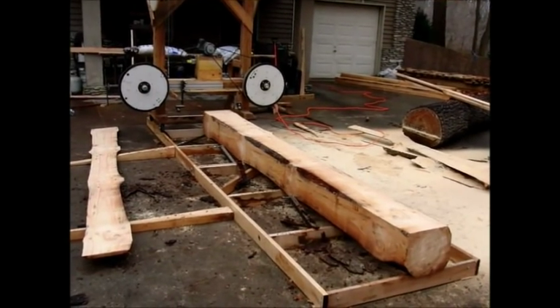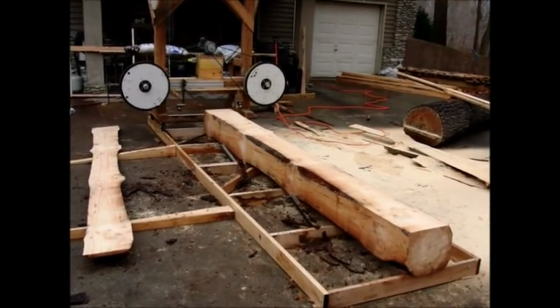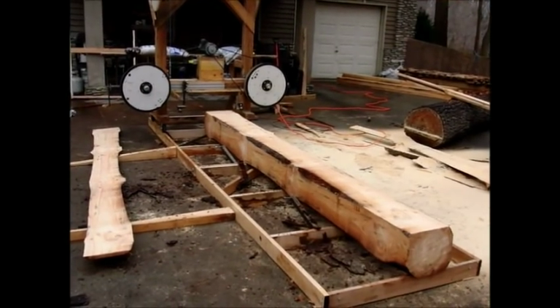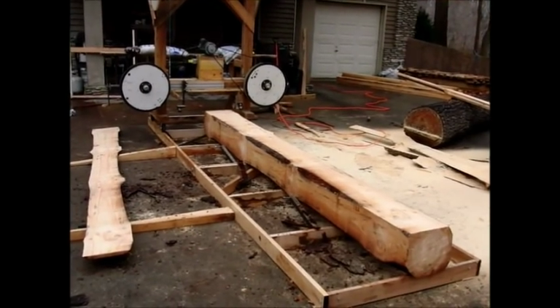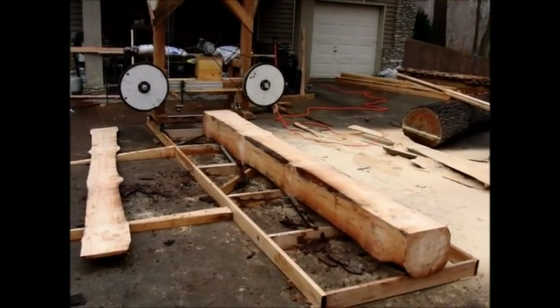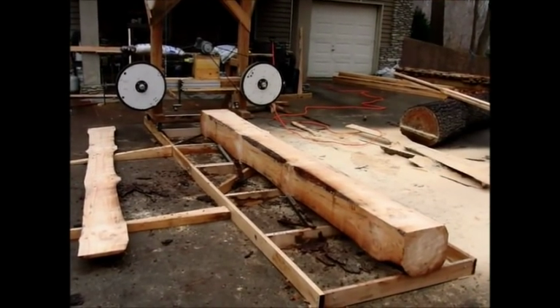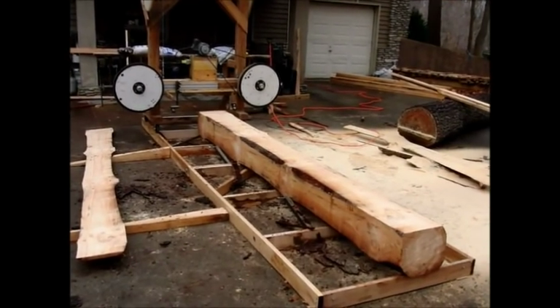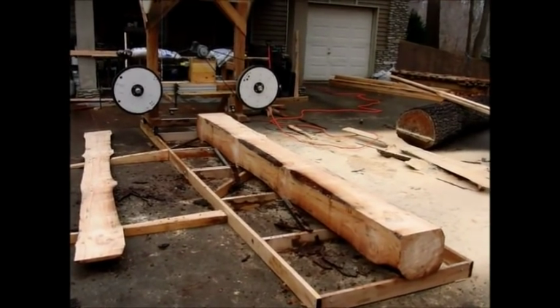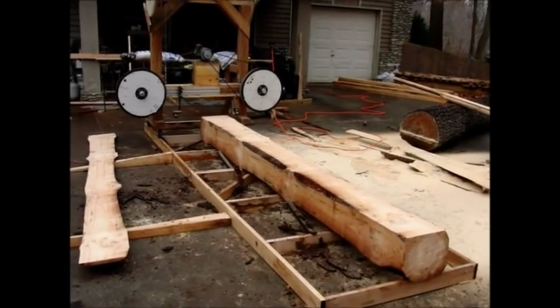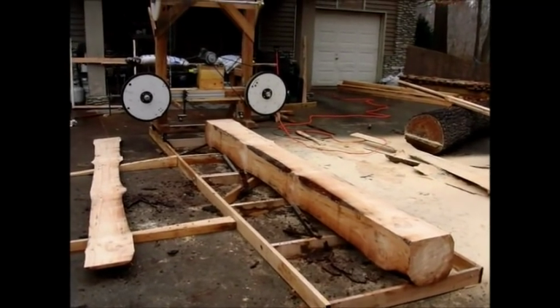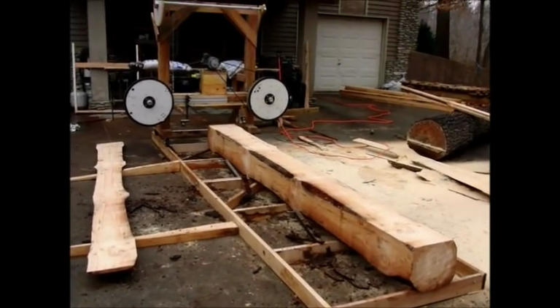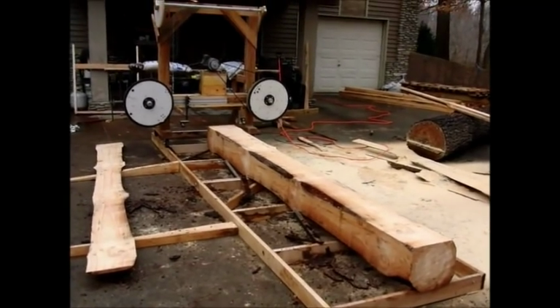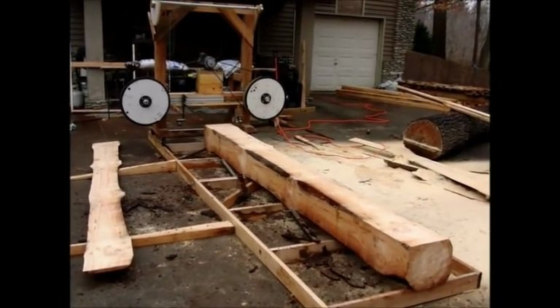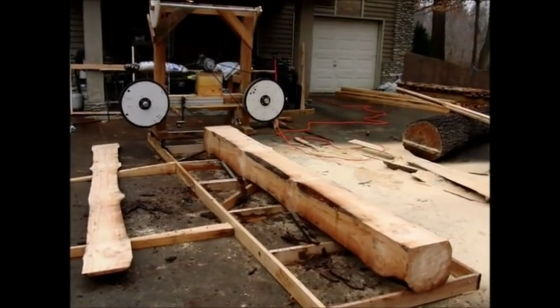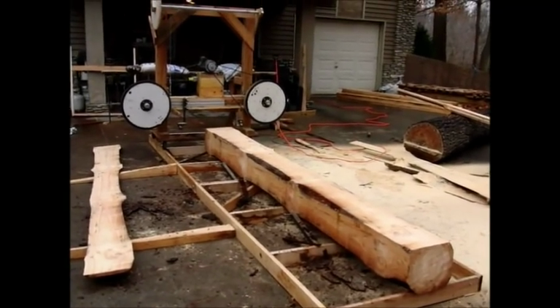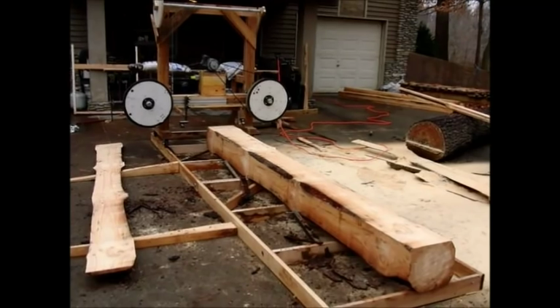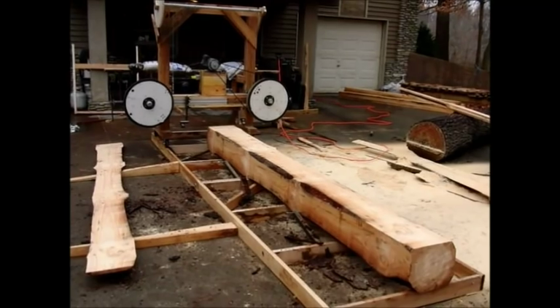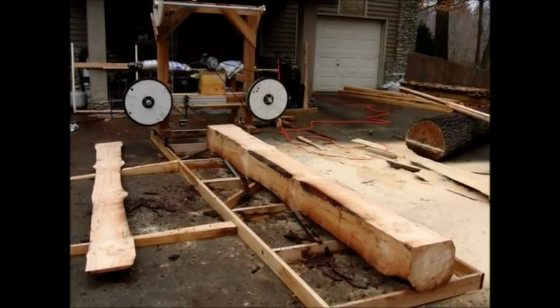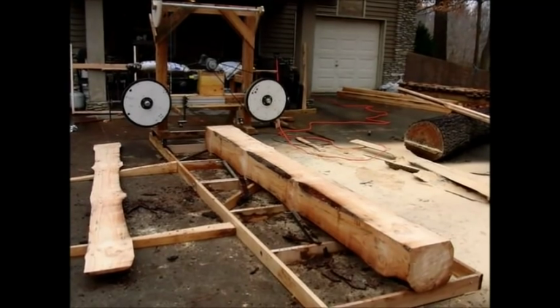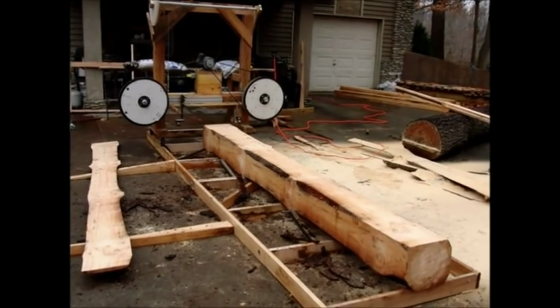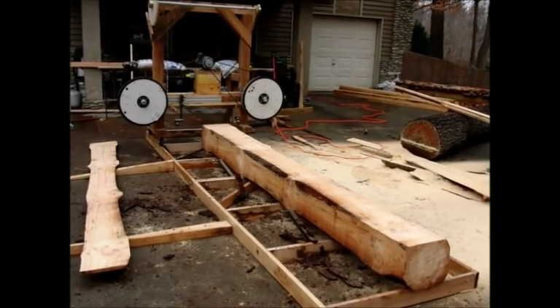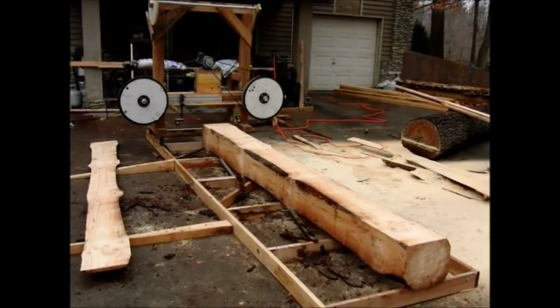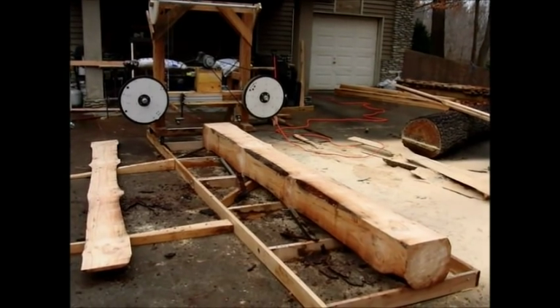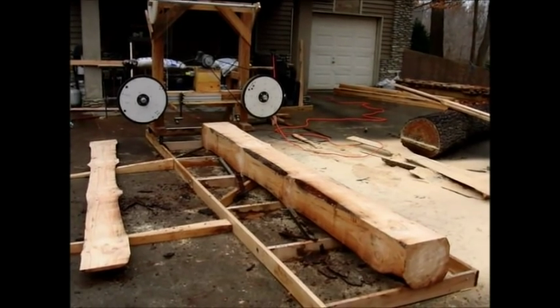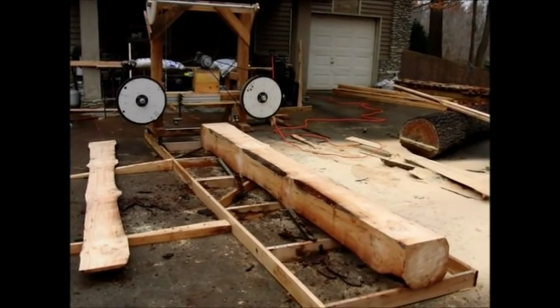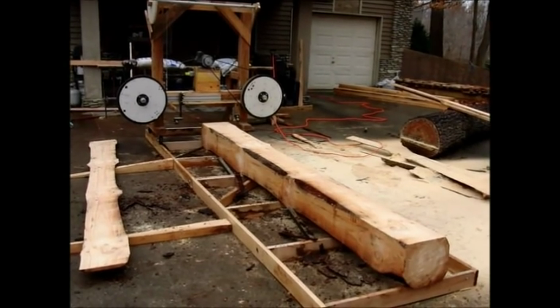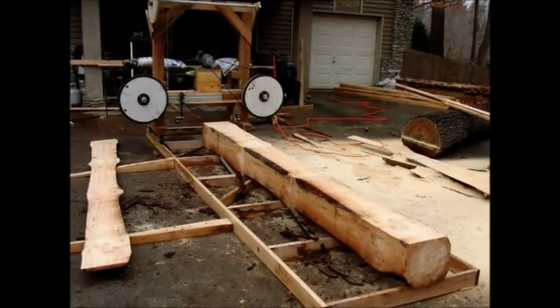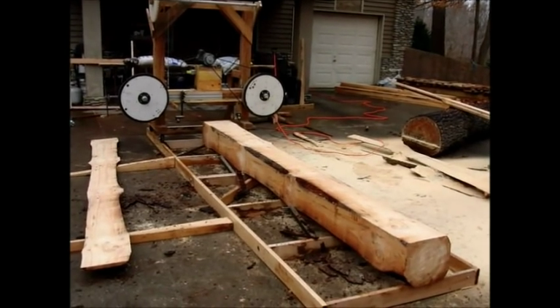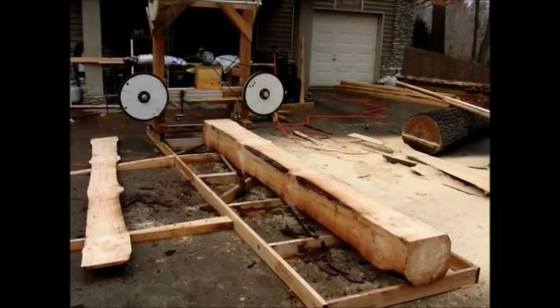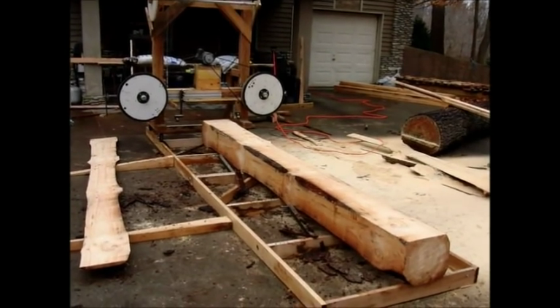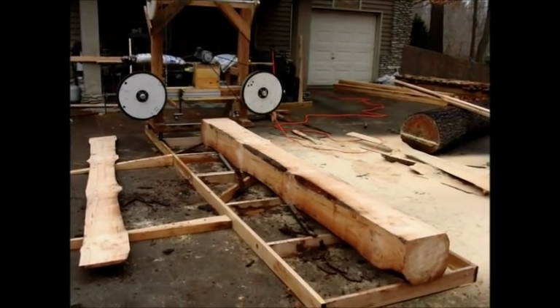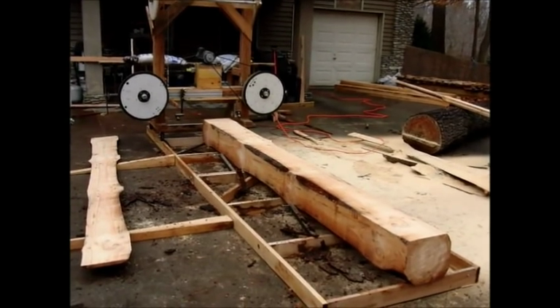I thought I would try to do a little video about my new sawmill, just kind of going over some of the features.